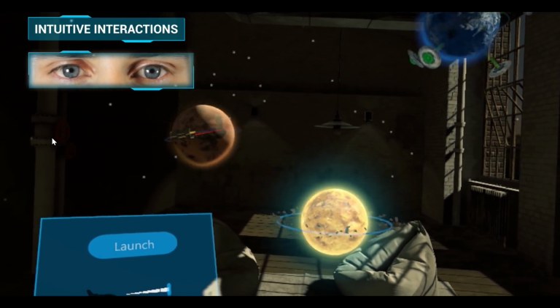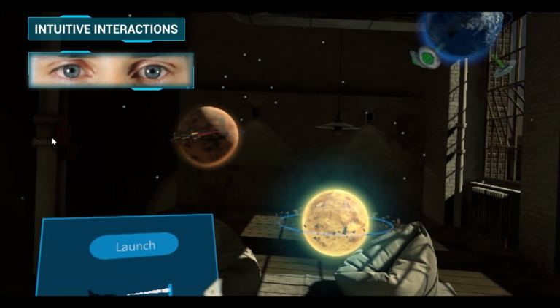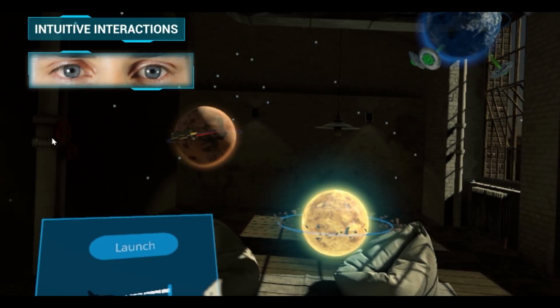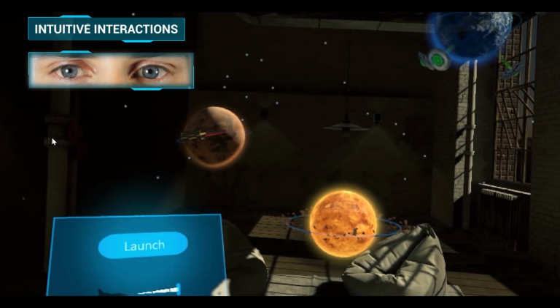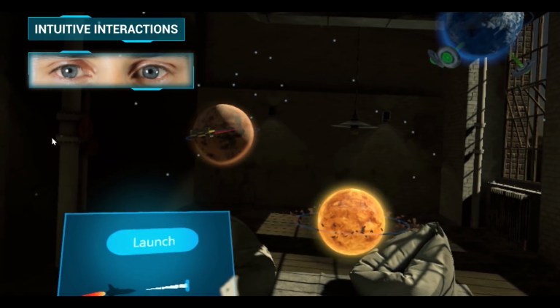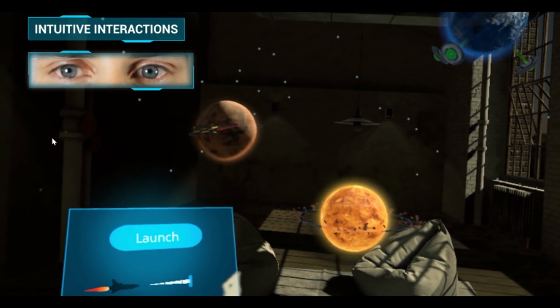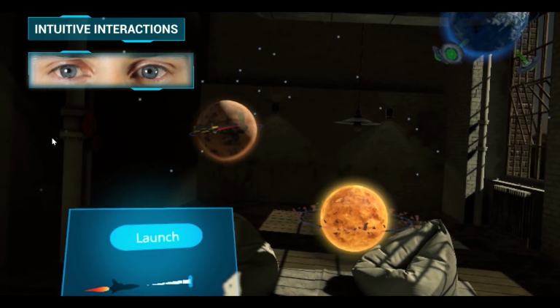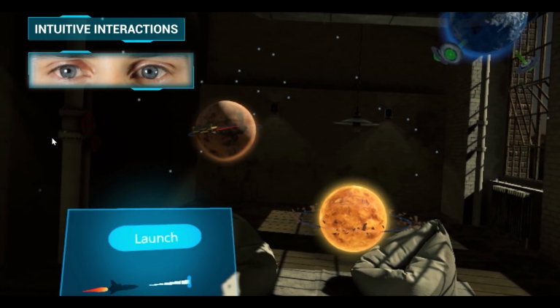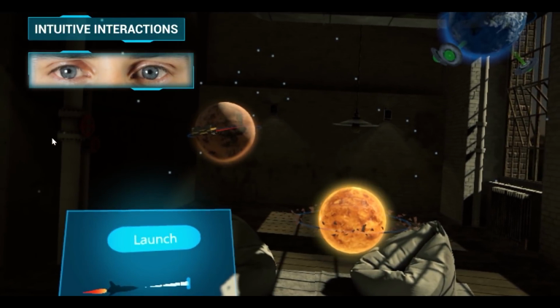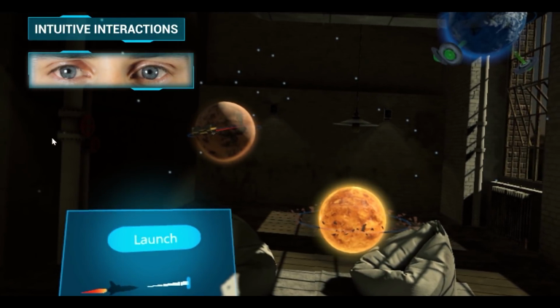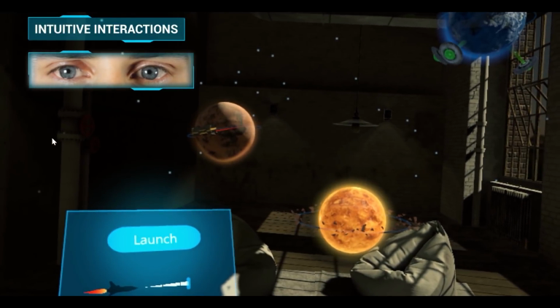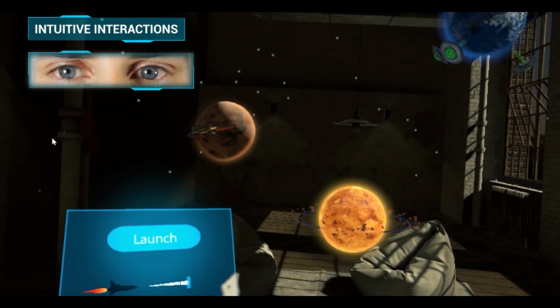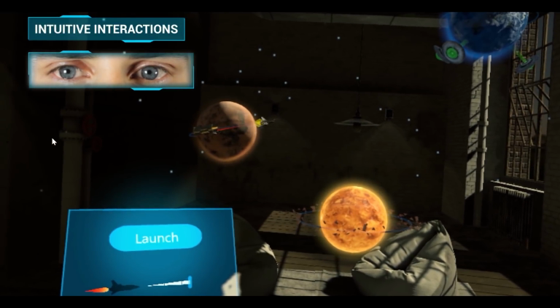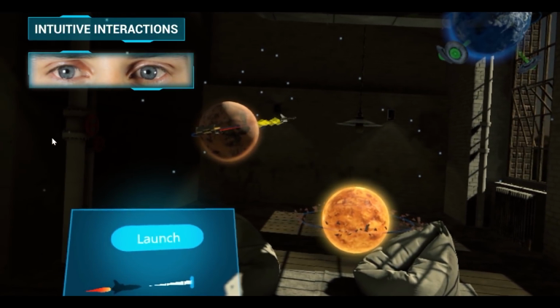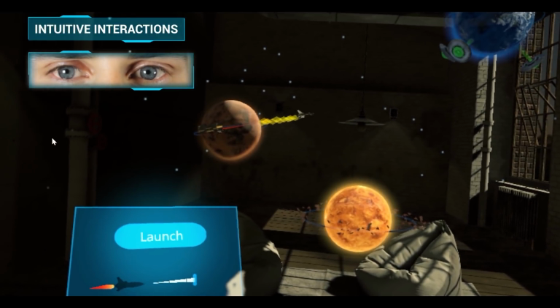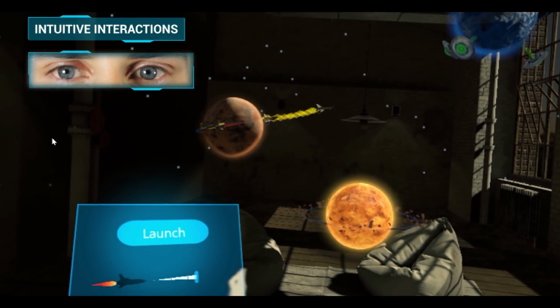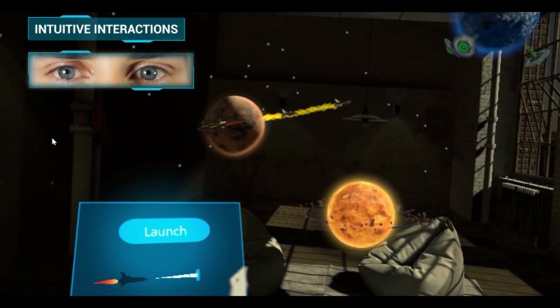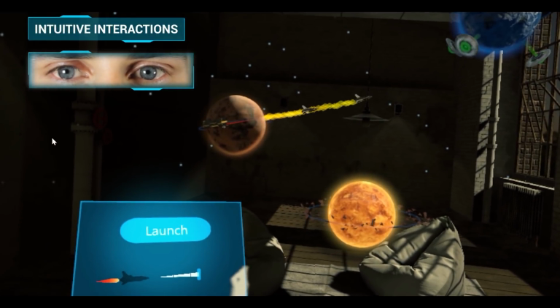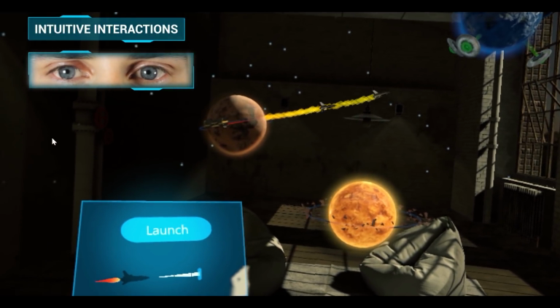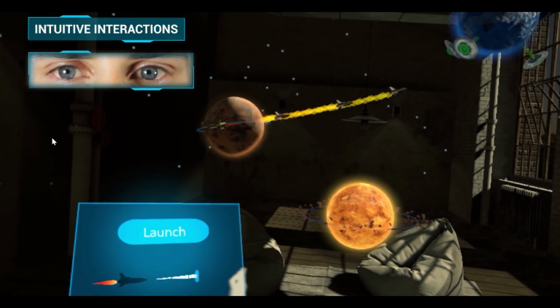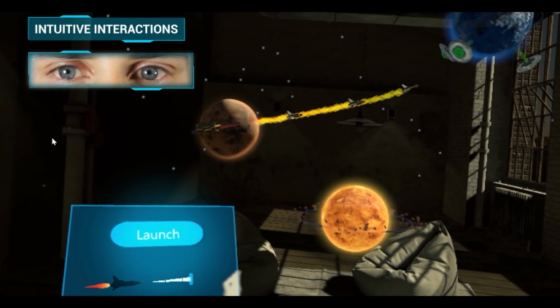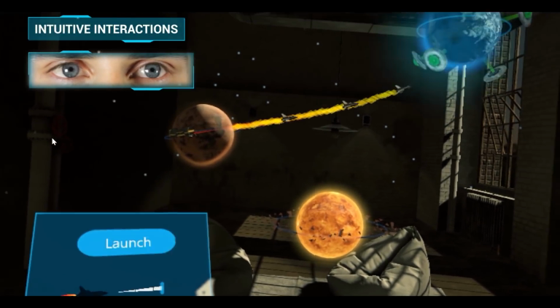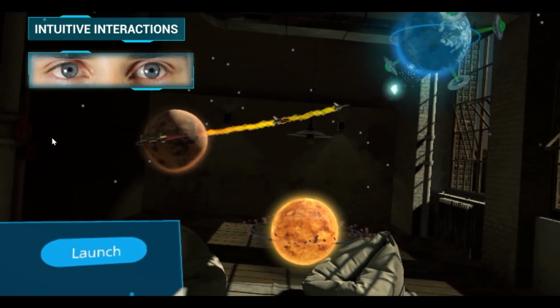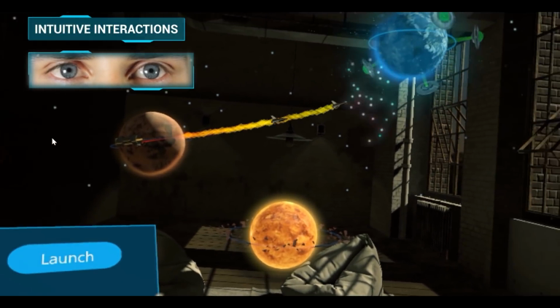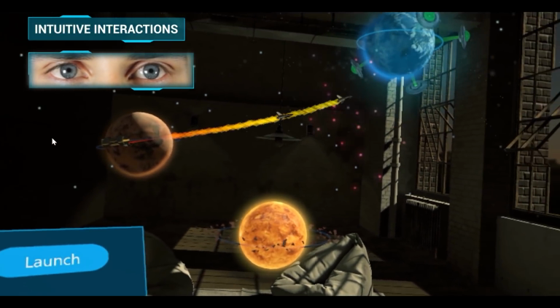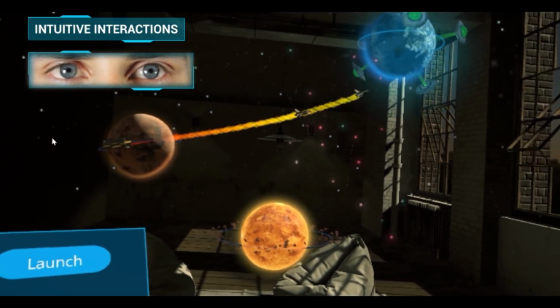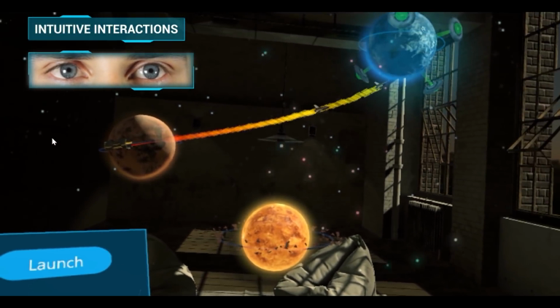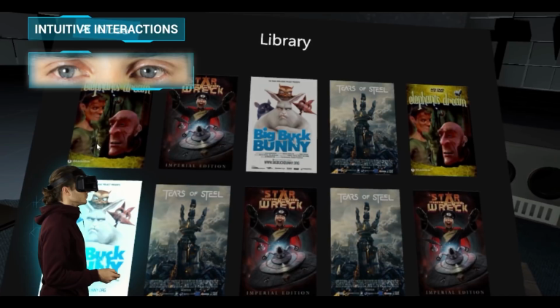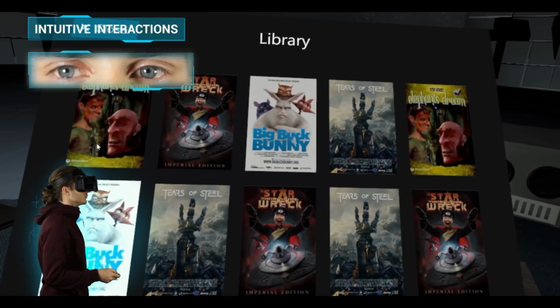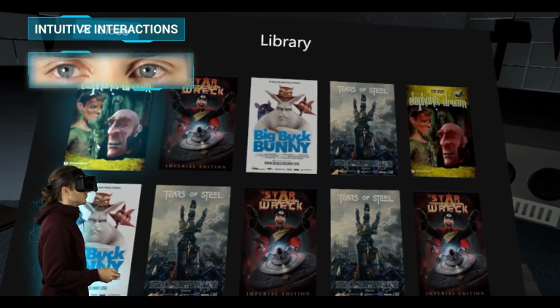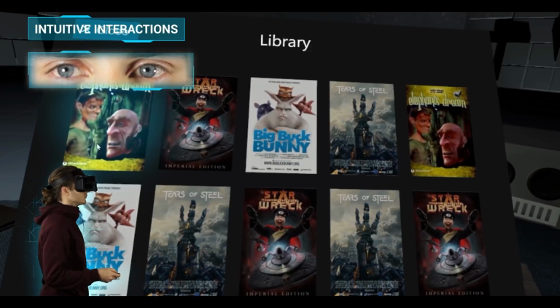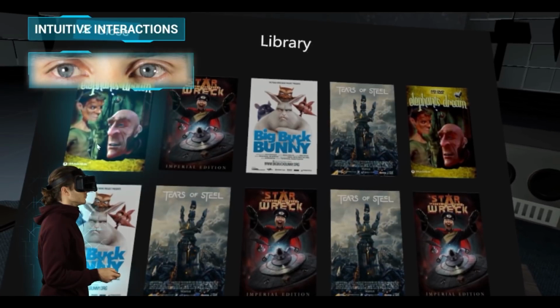Most of all, it unlocks game-changing new possibilities set to change the way you see VR.